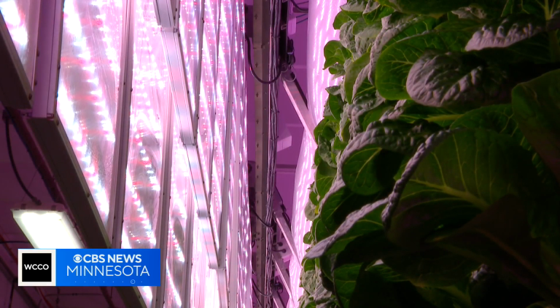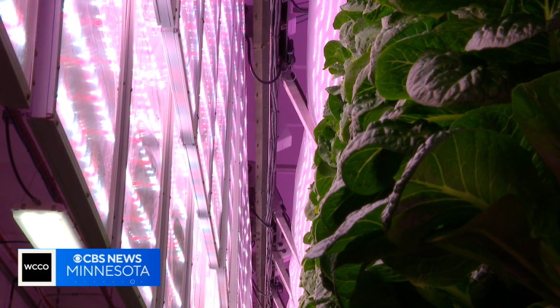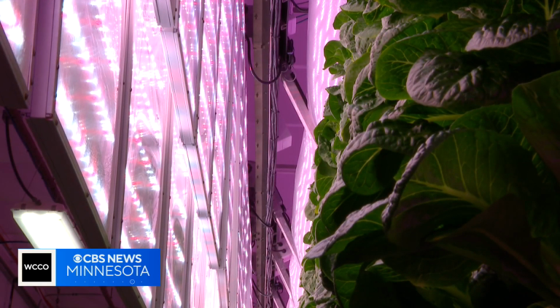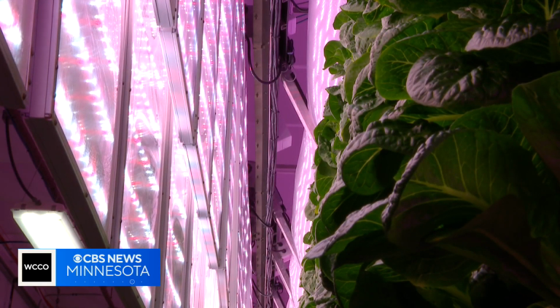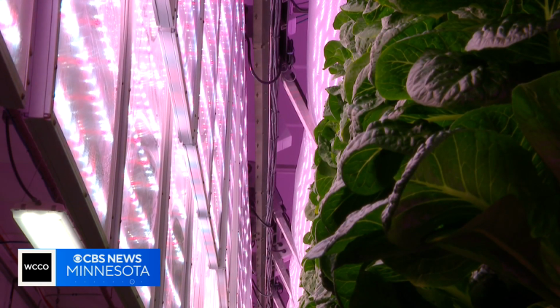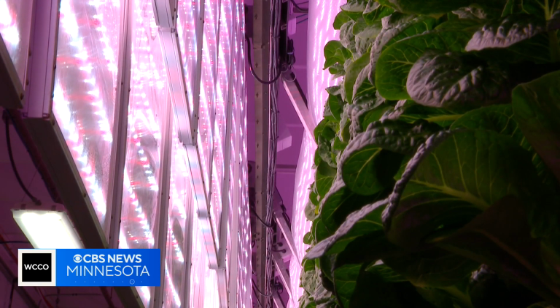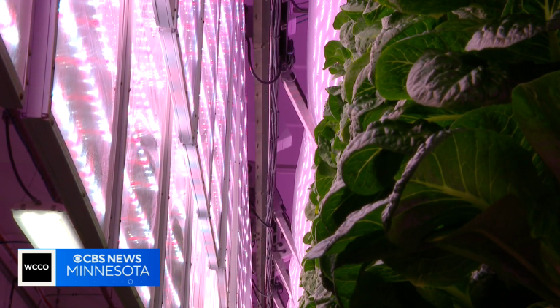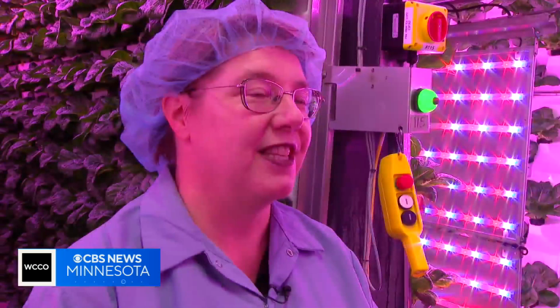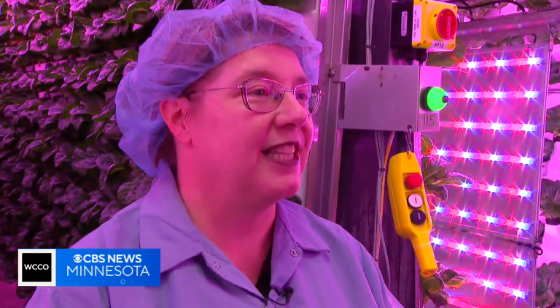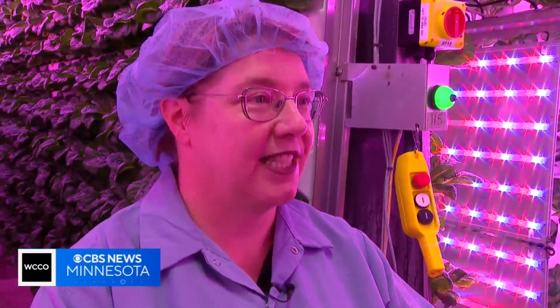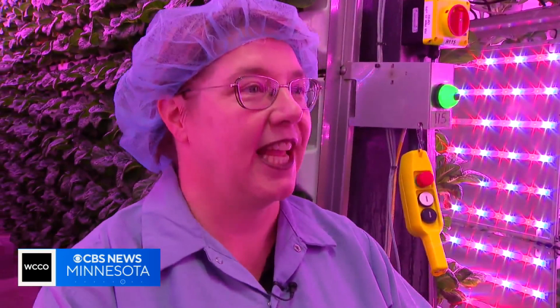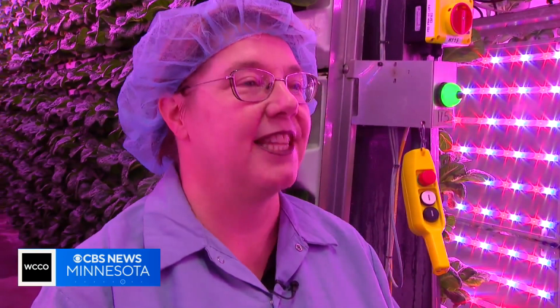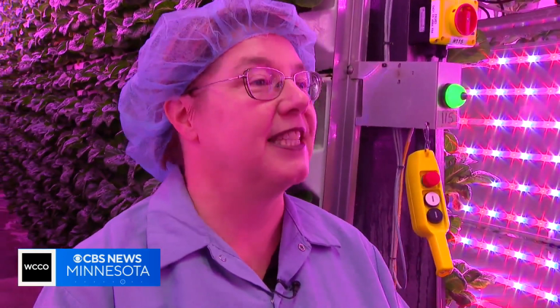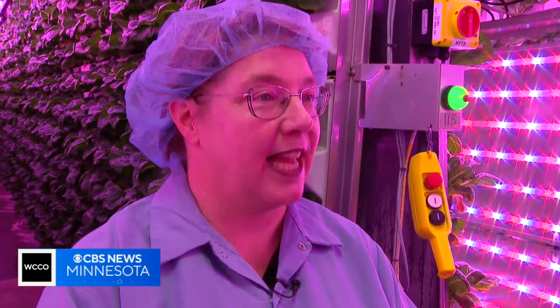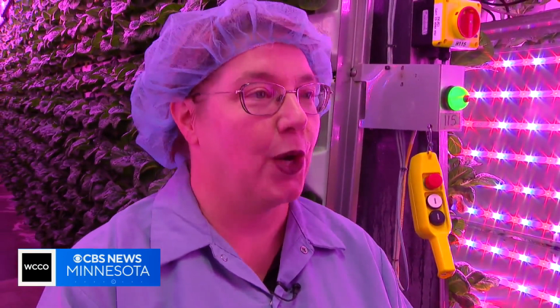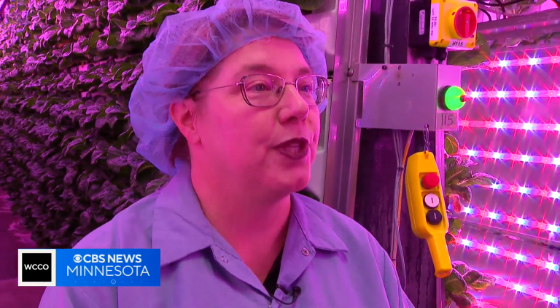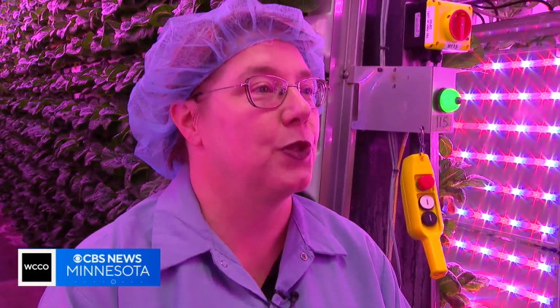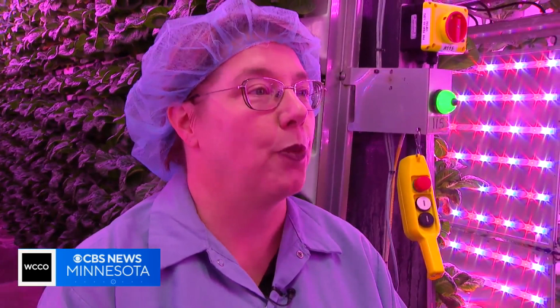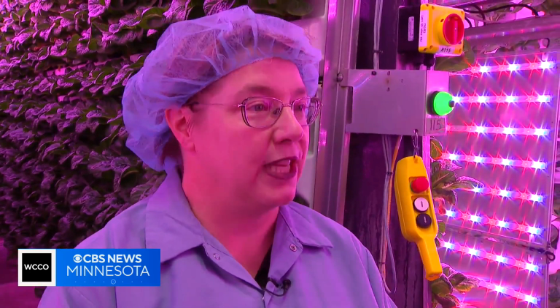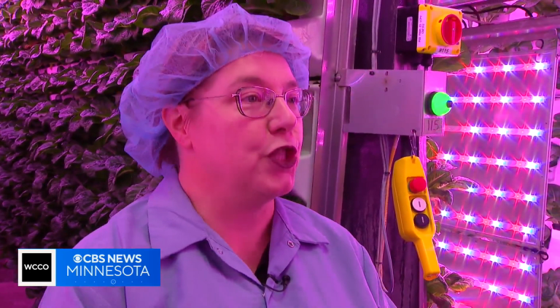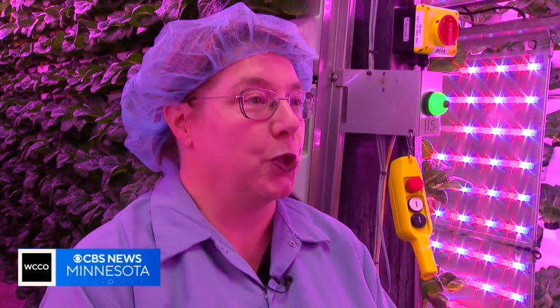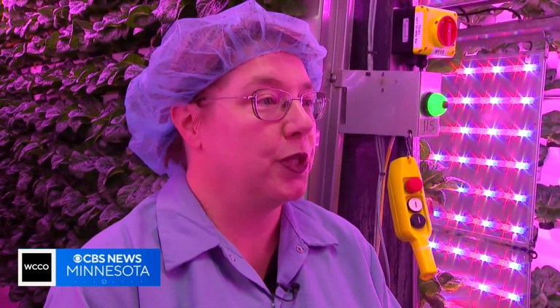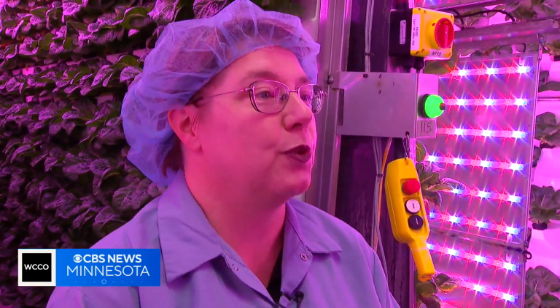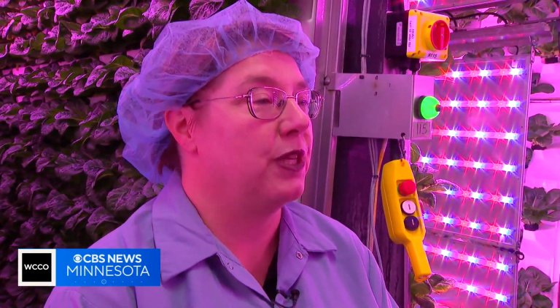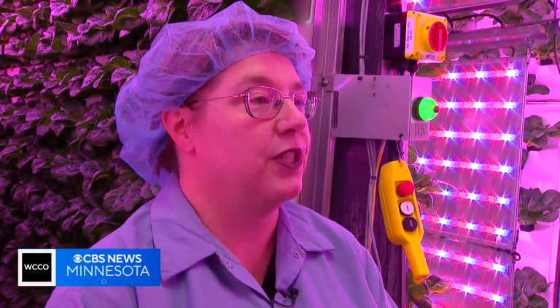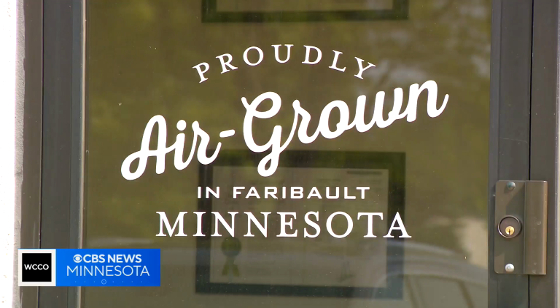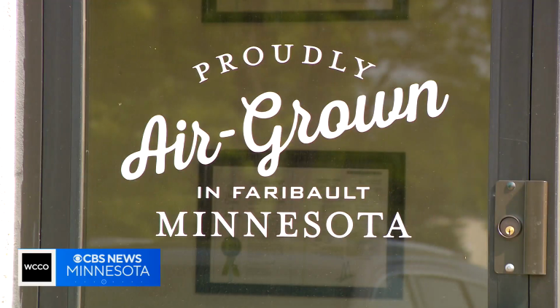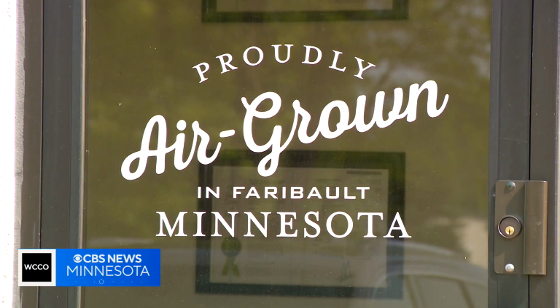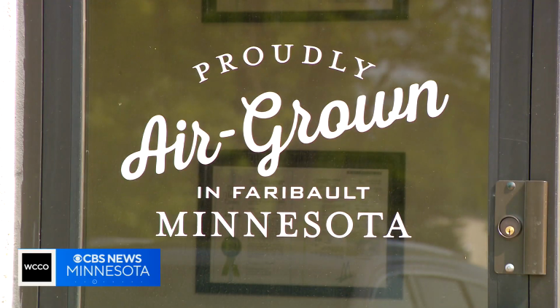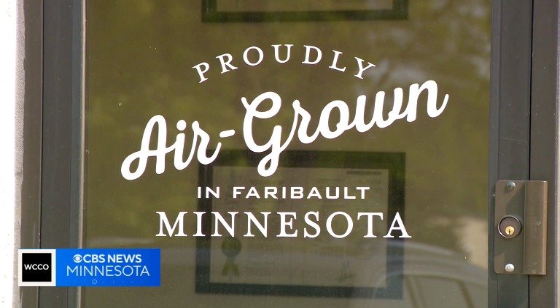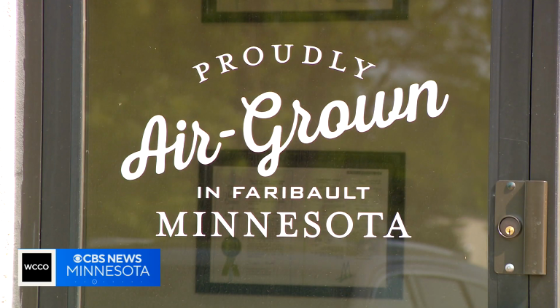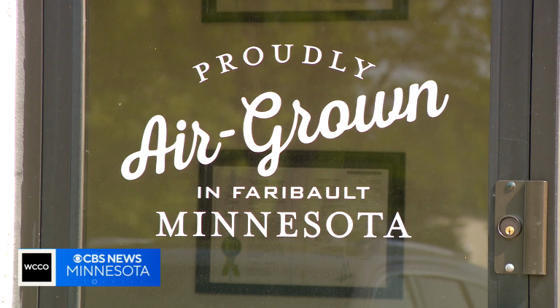It's not futuristic anymore. This is today. This is now. This is what we need to do — this is what we need to start solving for.